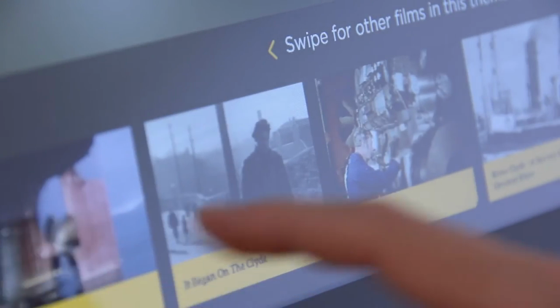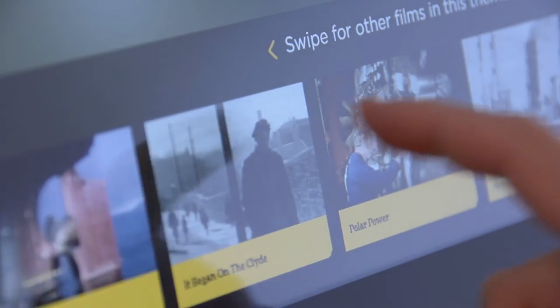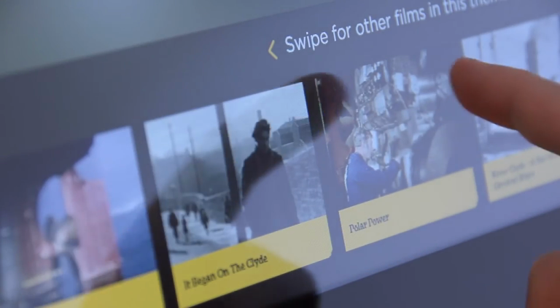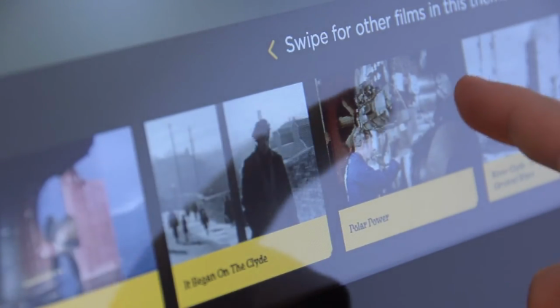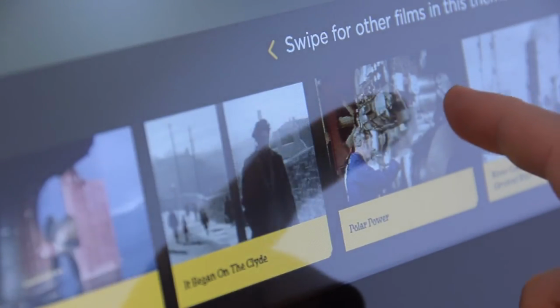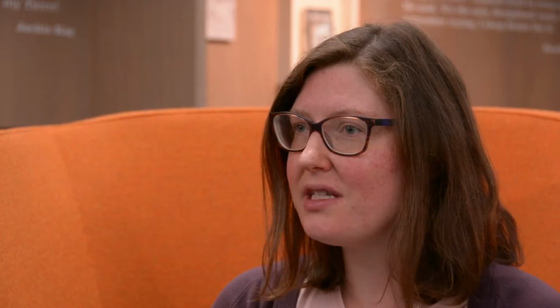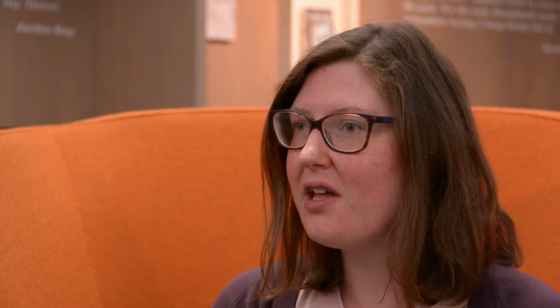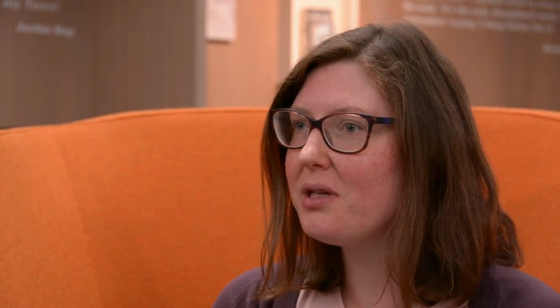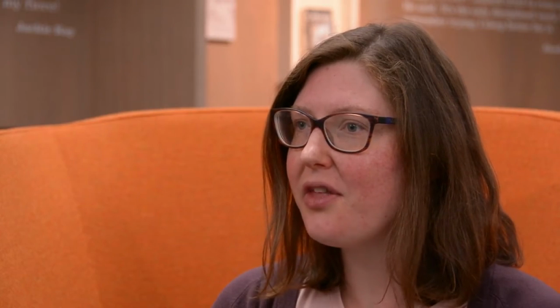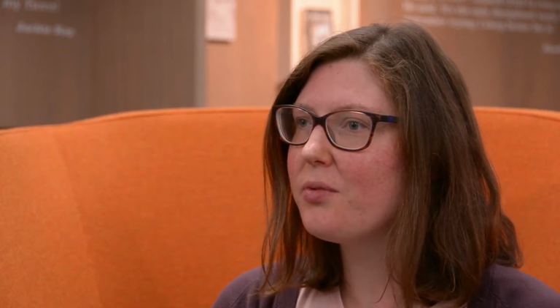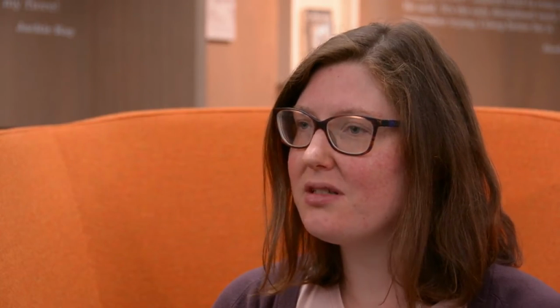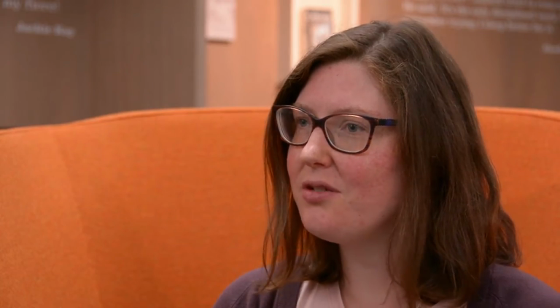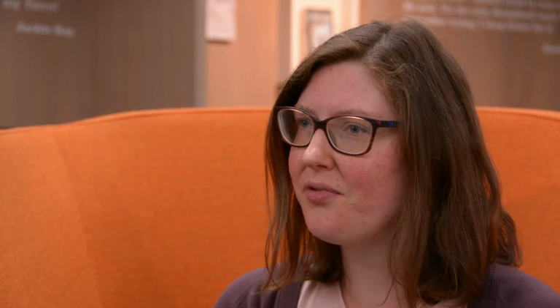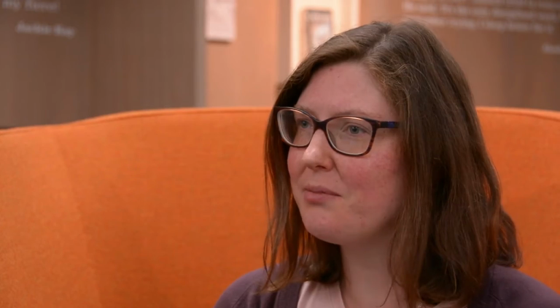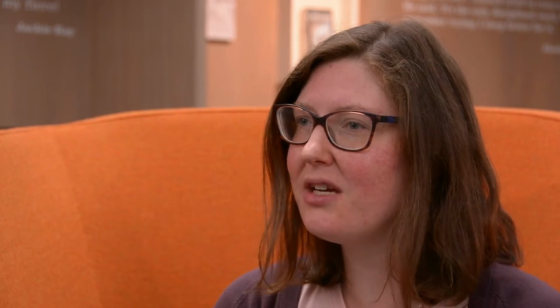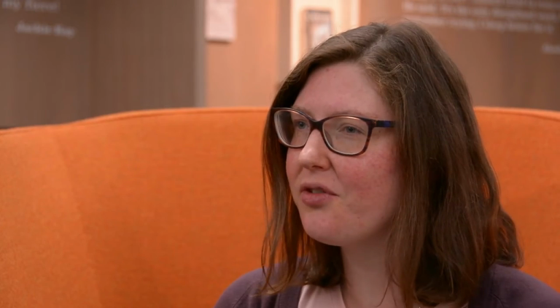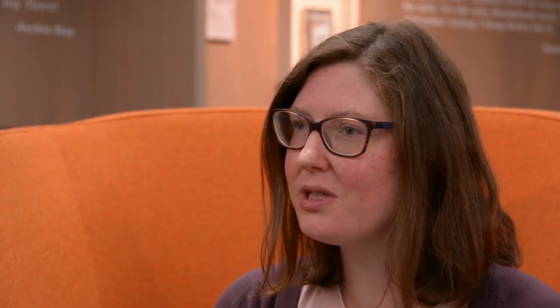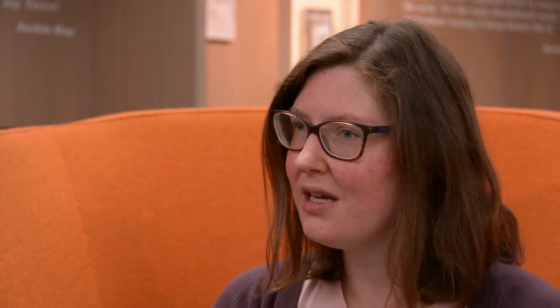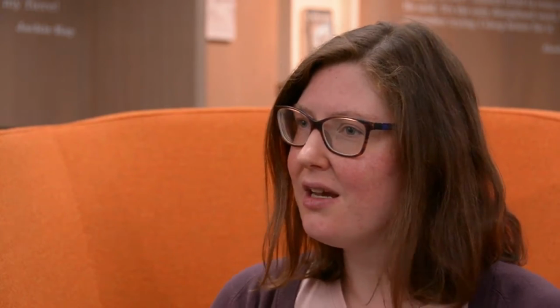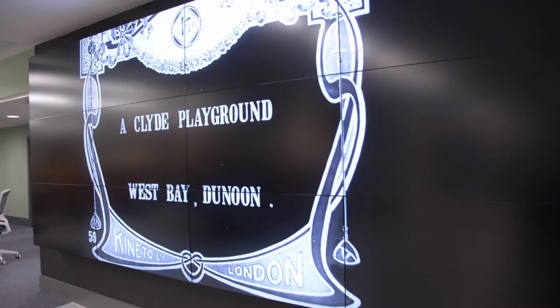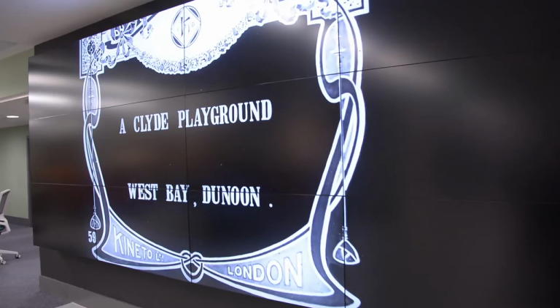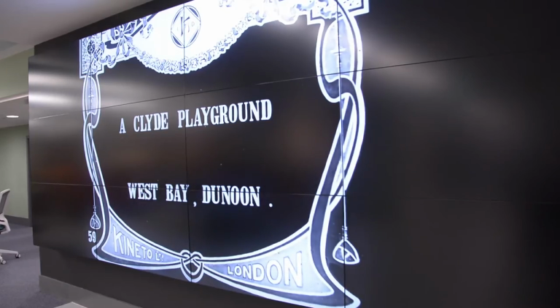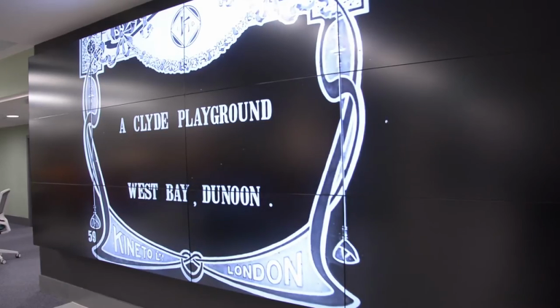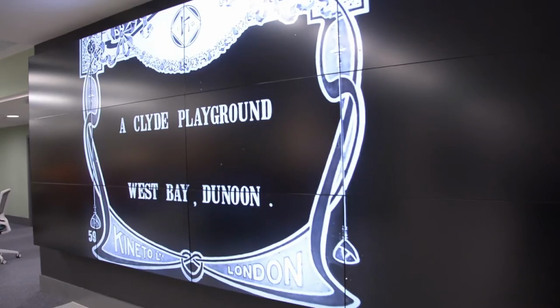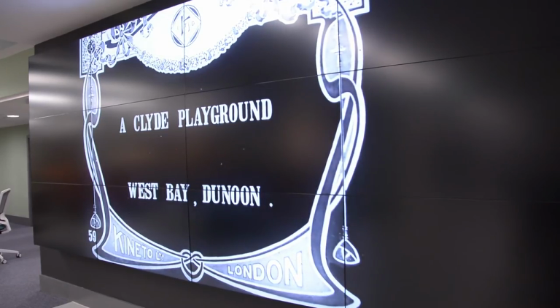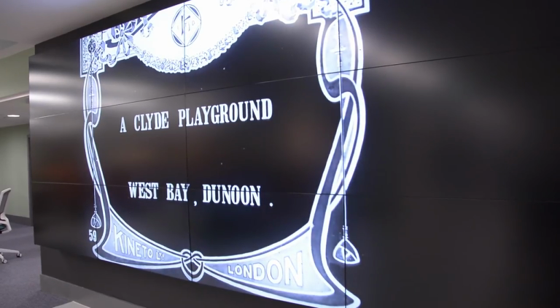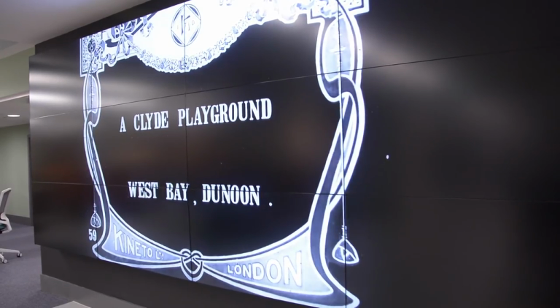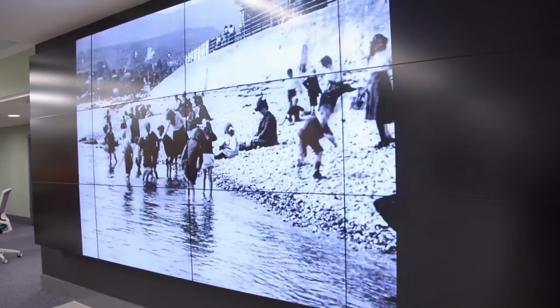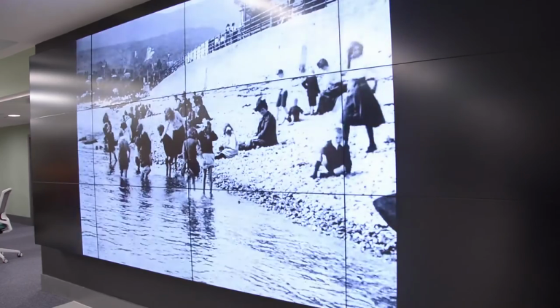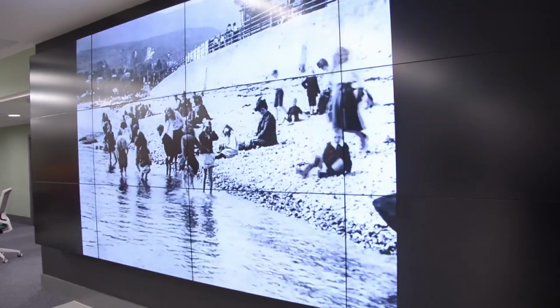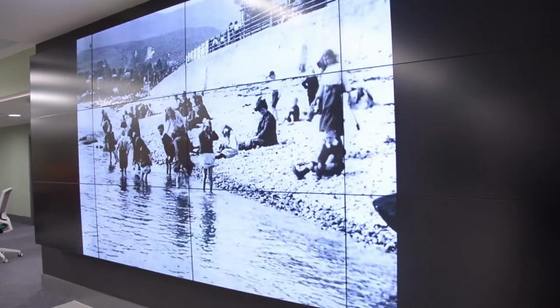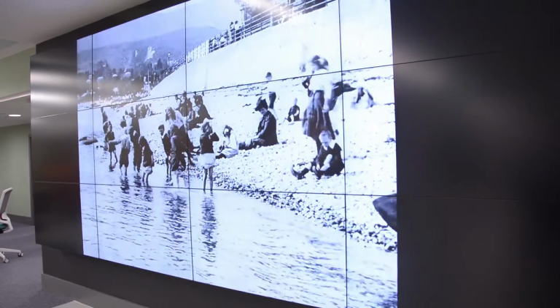That was at the heart of this development — to provide material that would really prompt discussion and reminiscence and nostalgia.